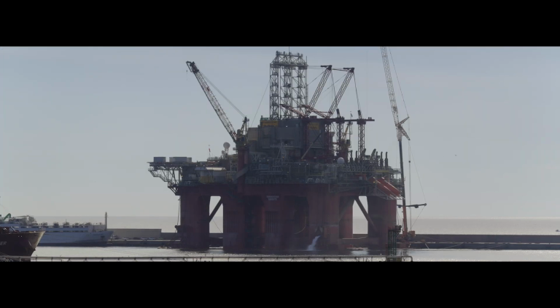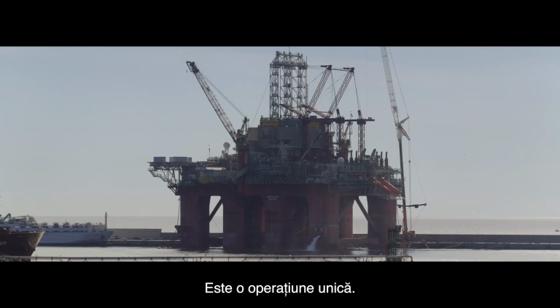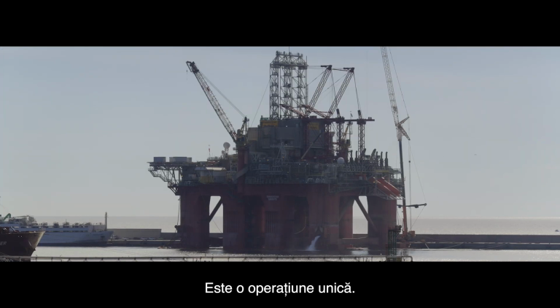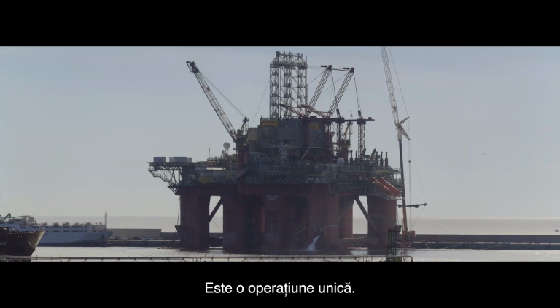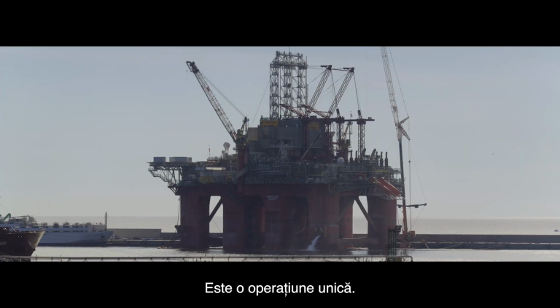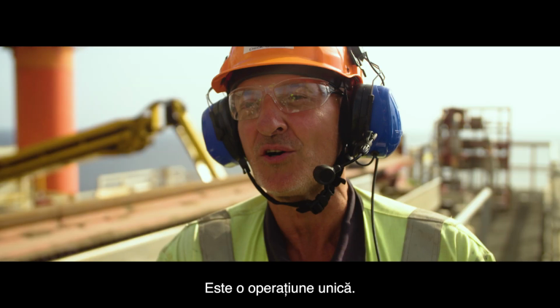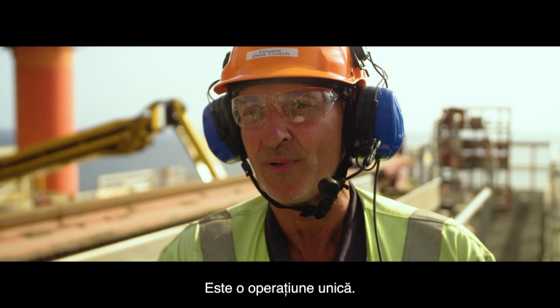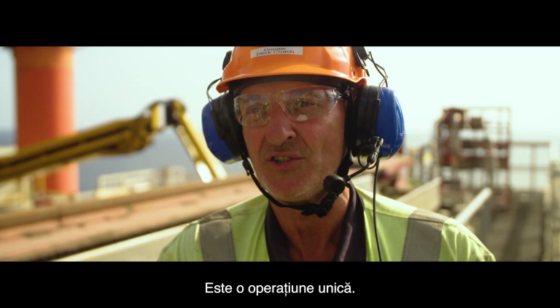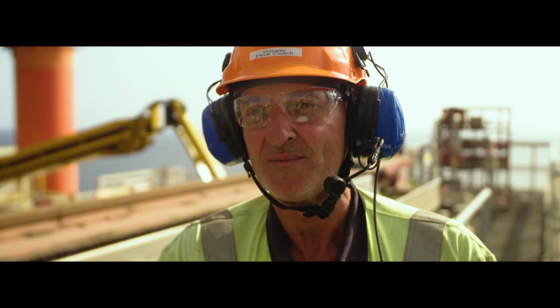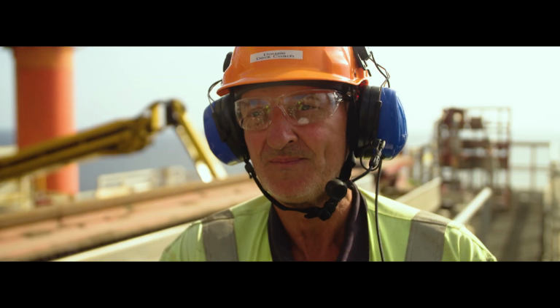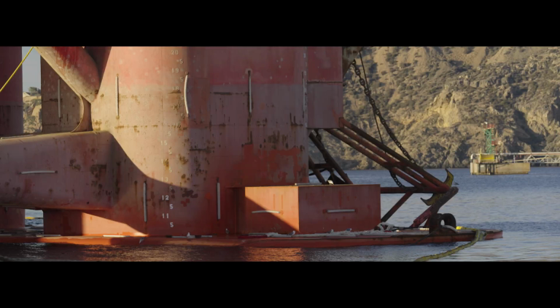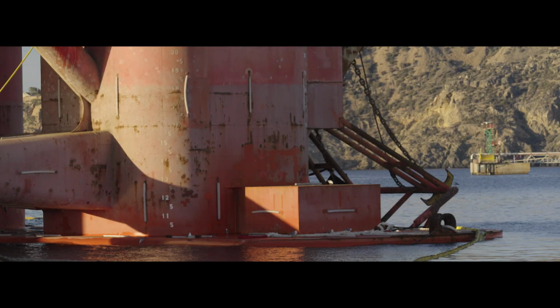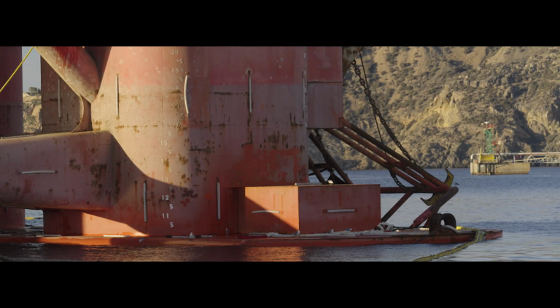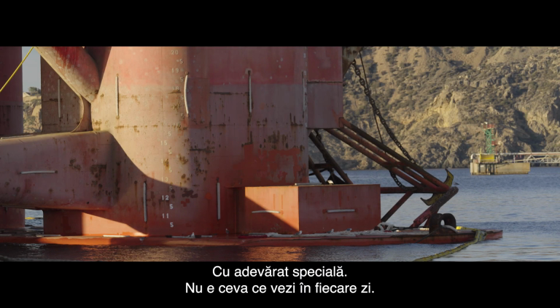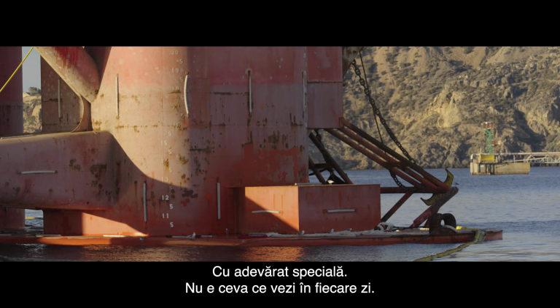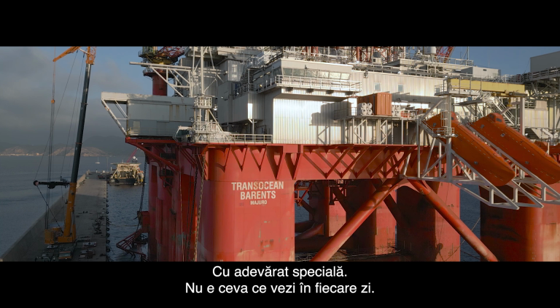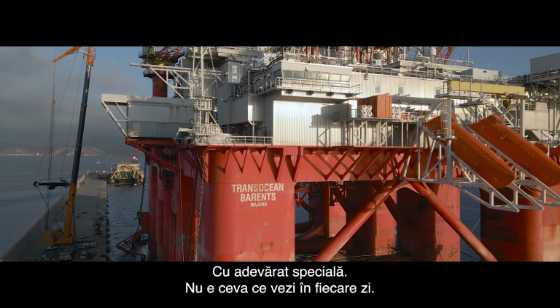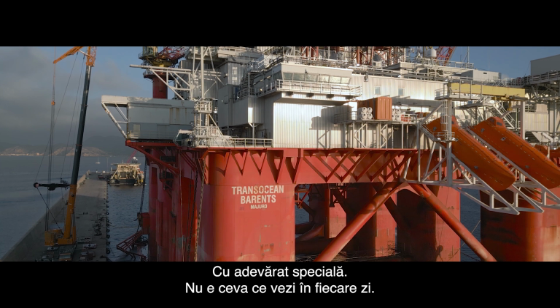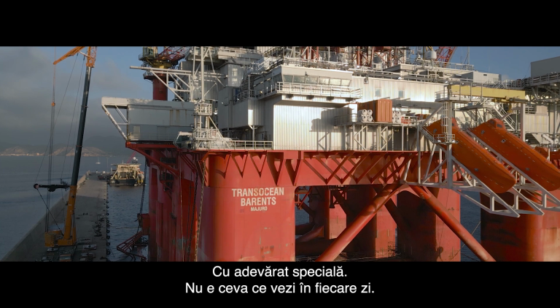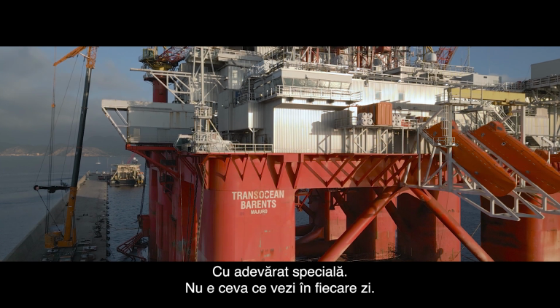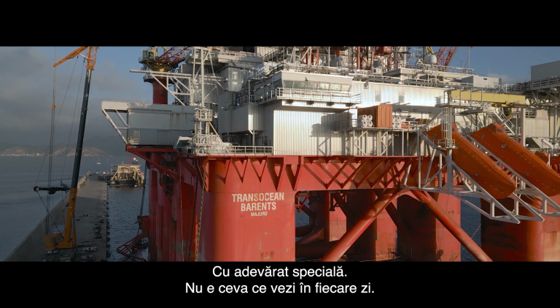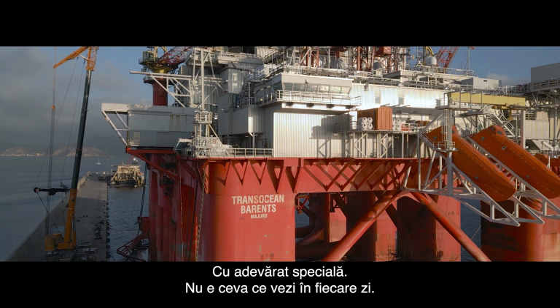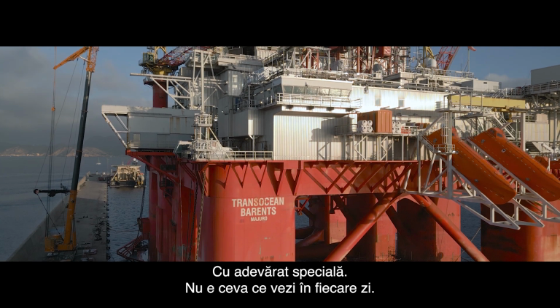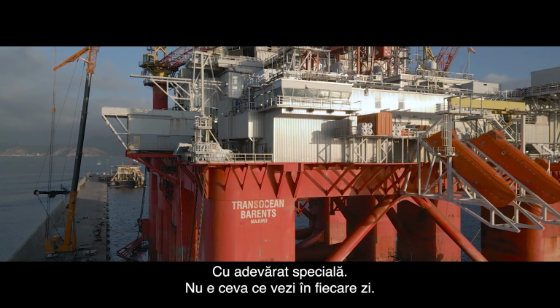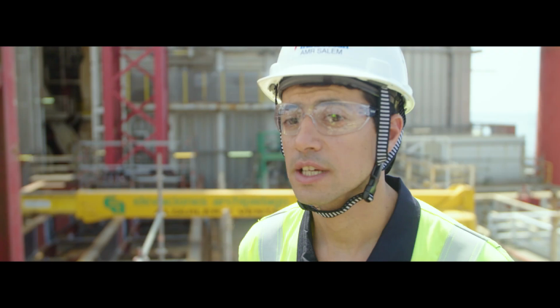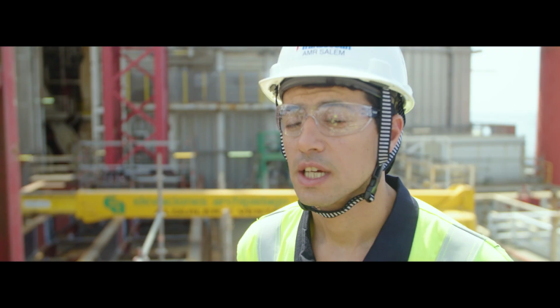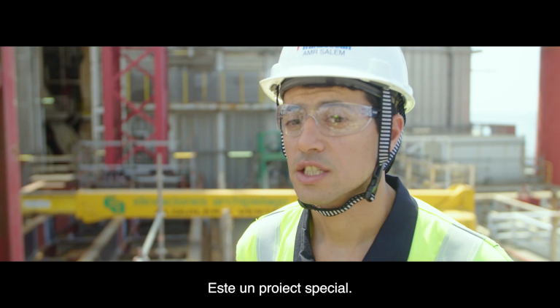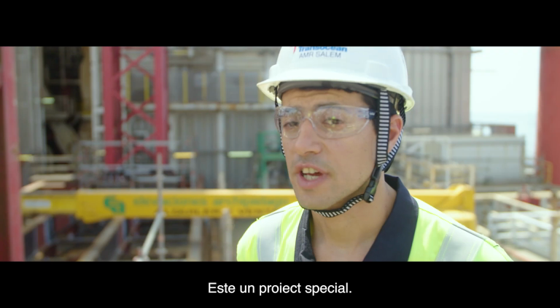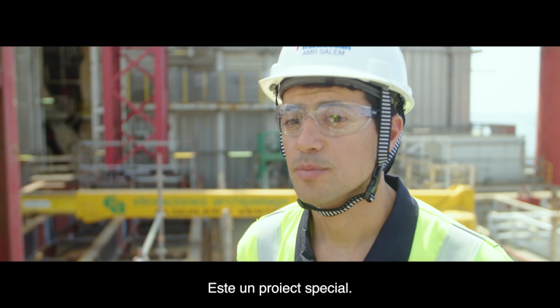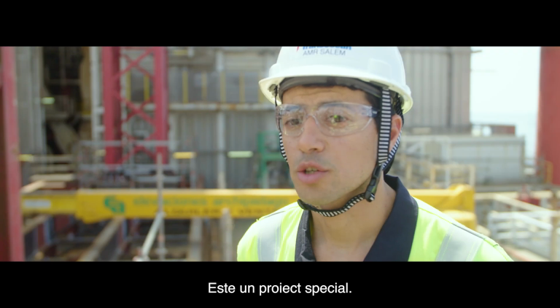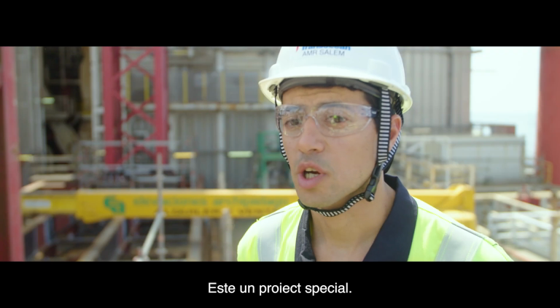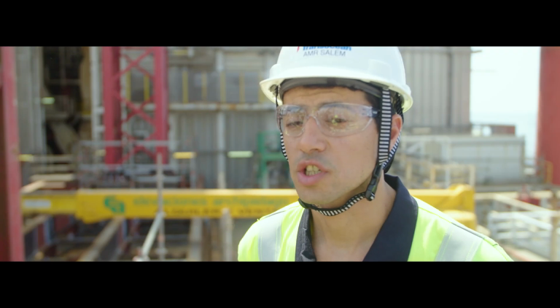This is a pretty unique operation — one of a kind, really. It's not something that will happen every day. It's a very special project.